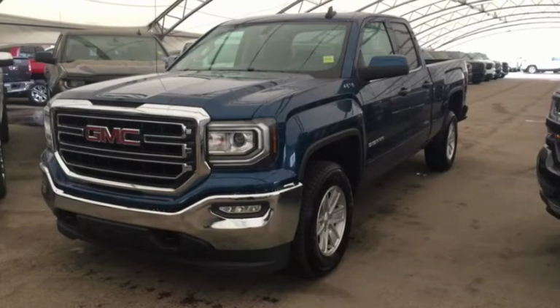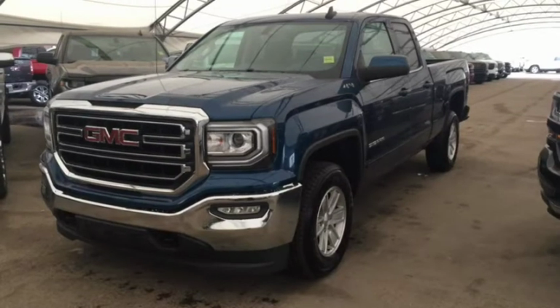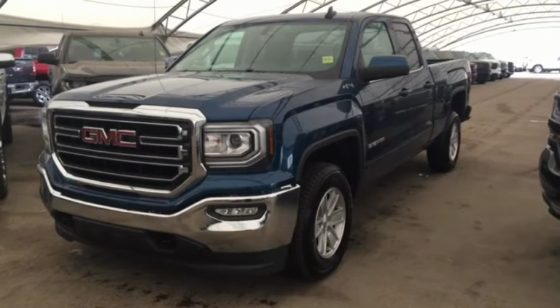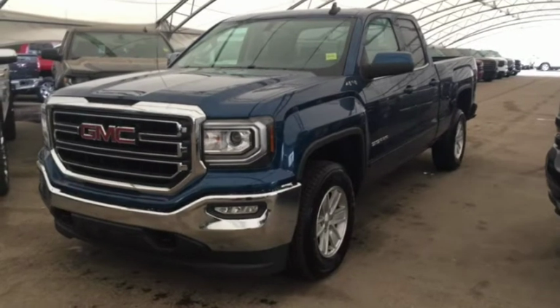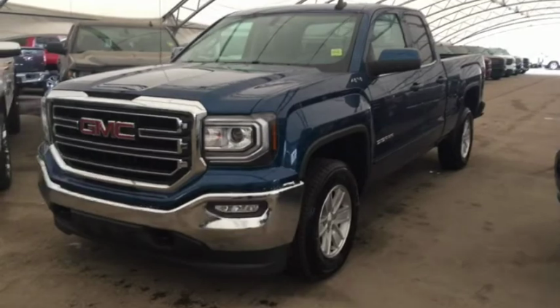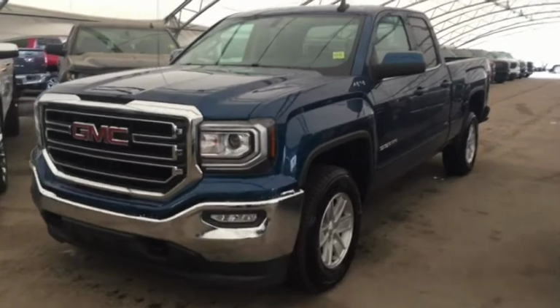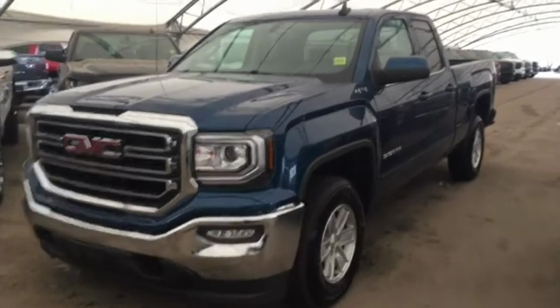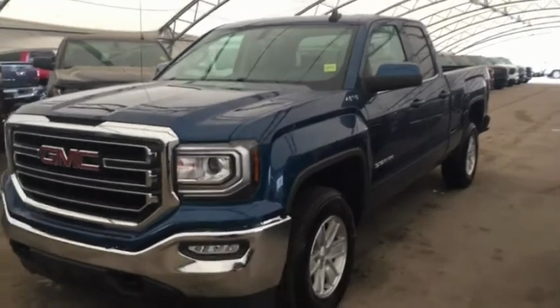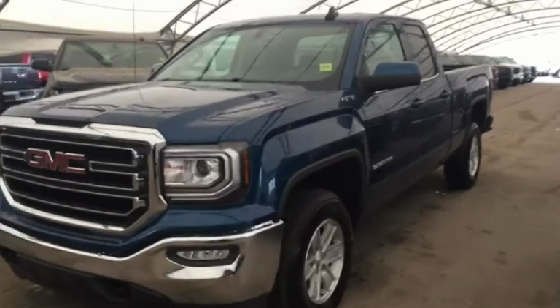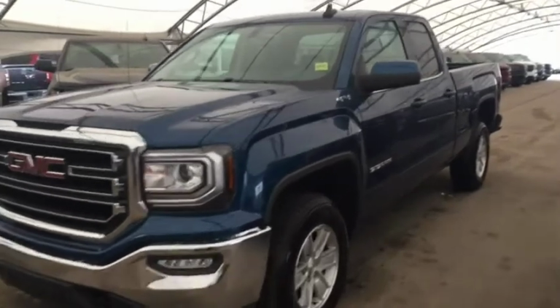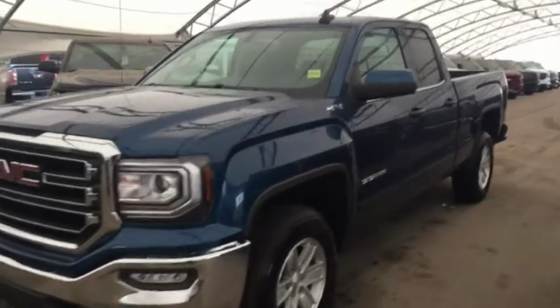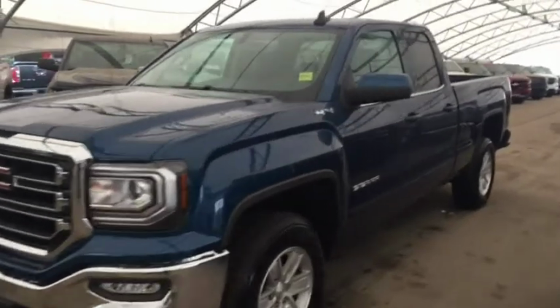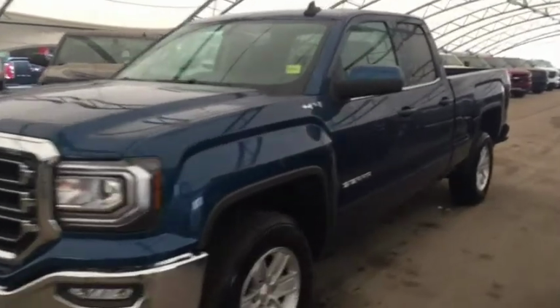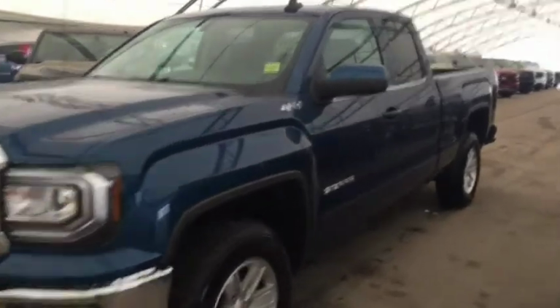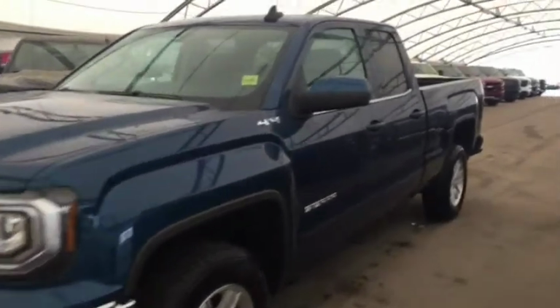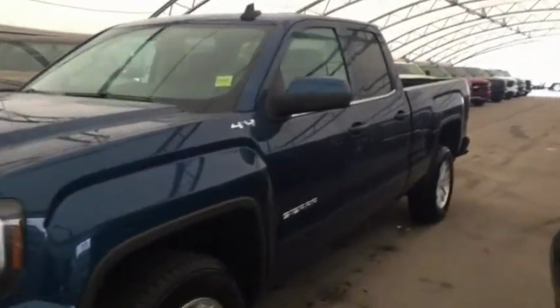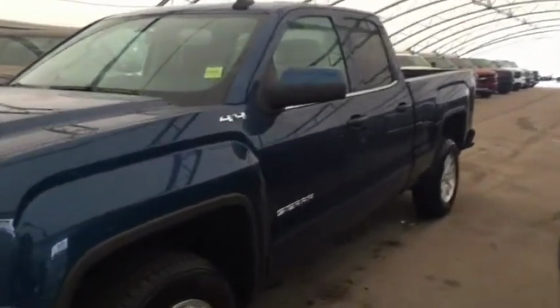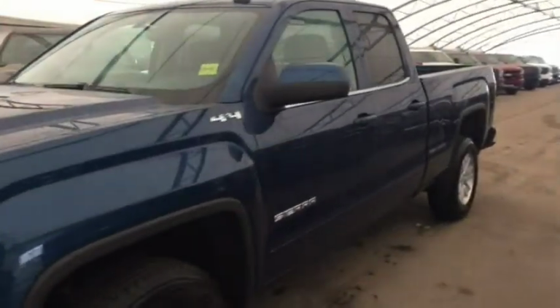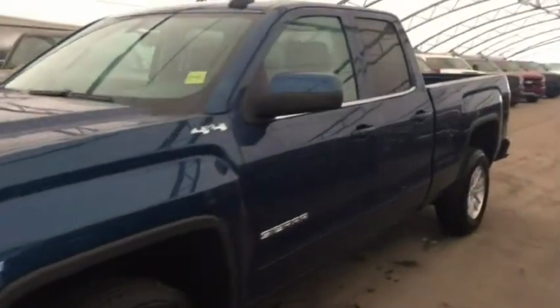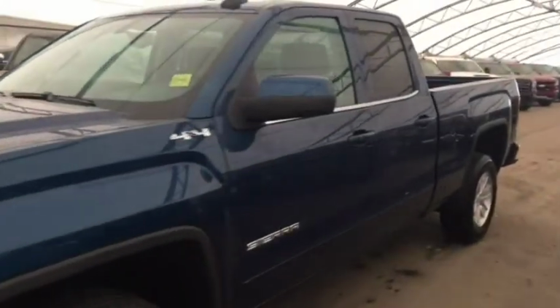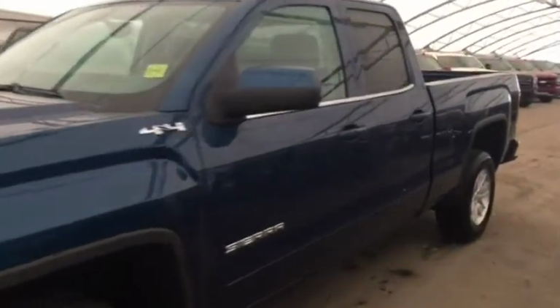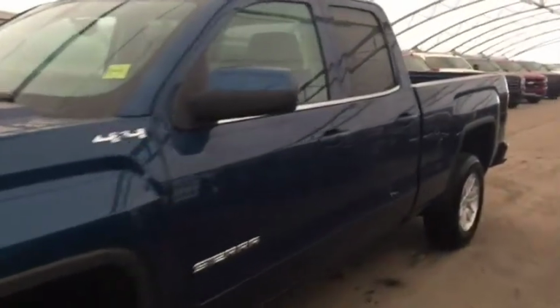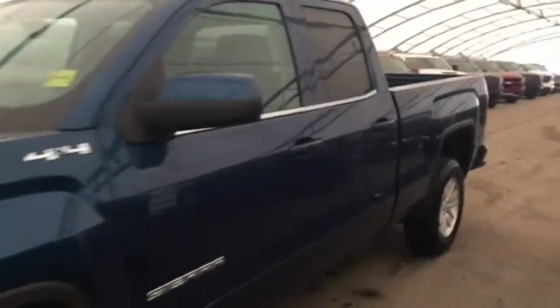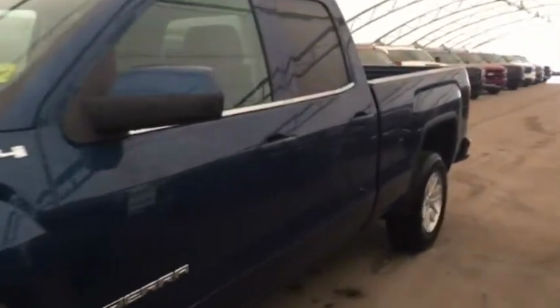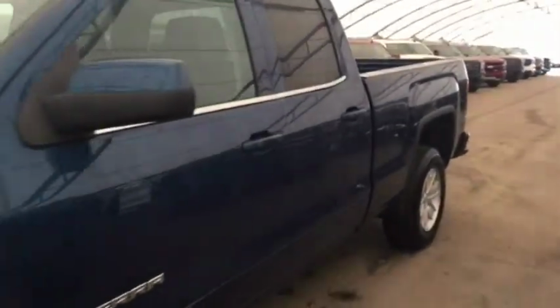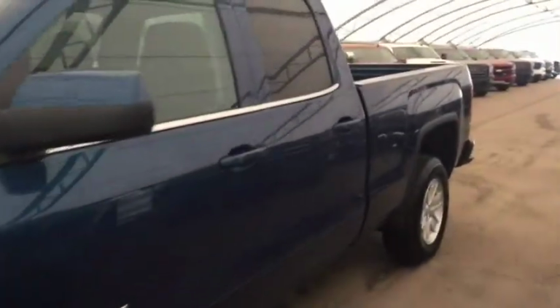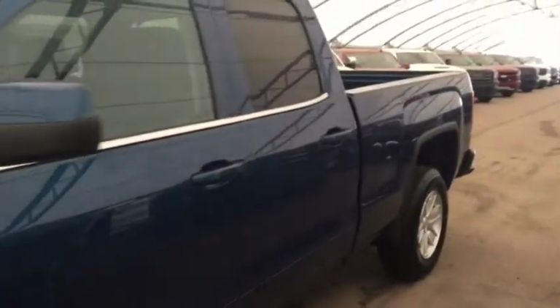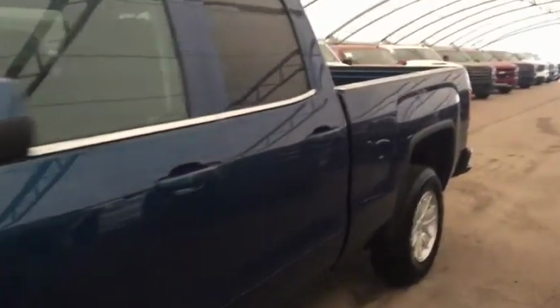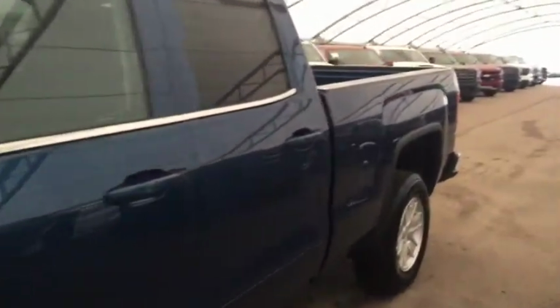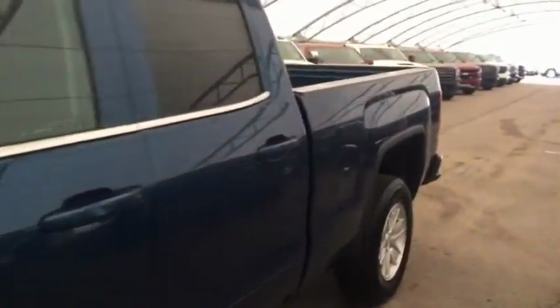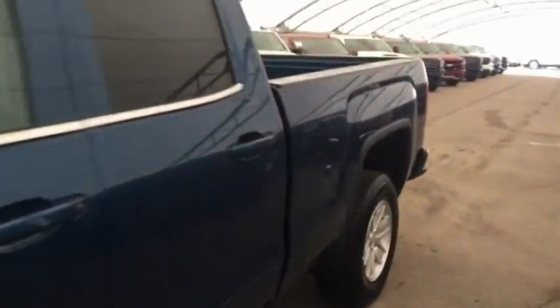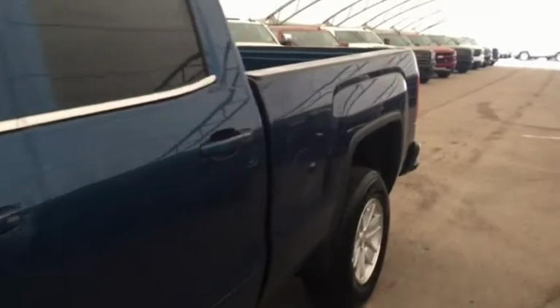Welcome to Davis Chevrolet. This is a 2018 GMC Sierra in the color blue.